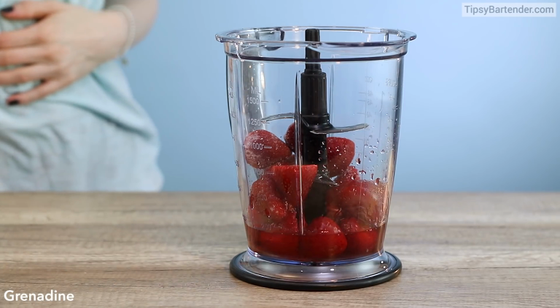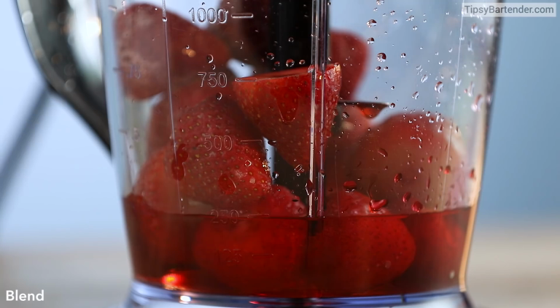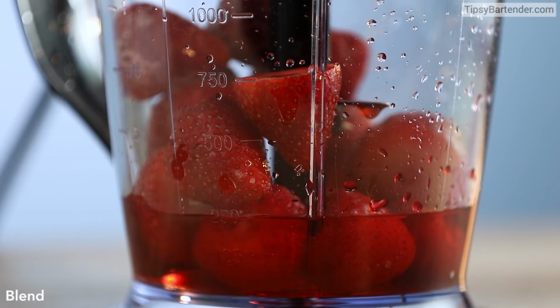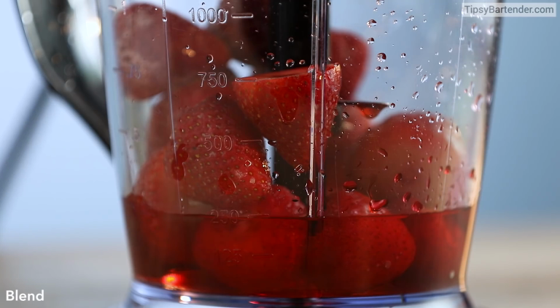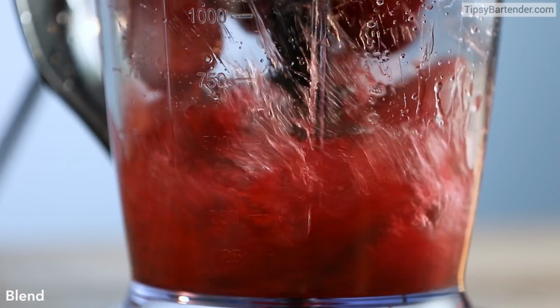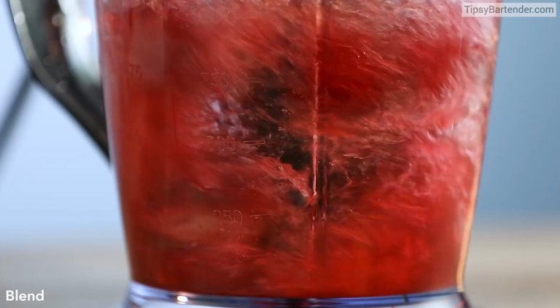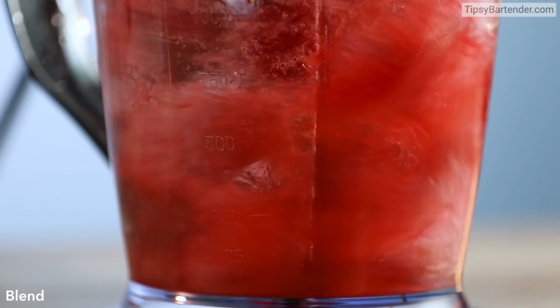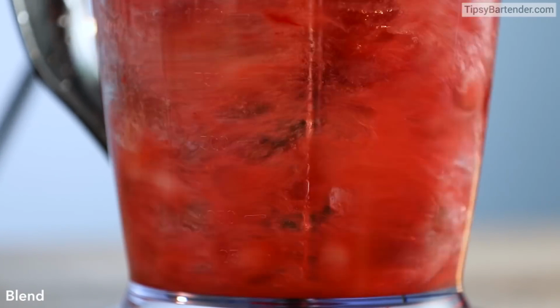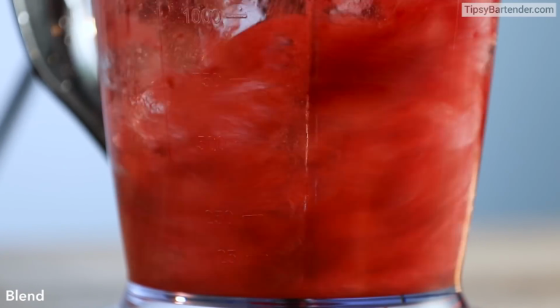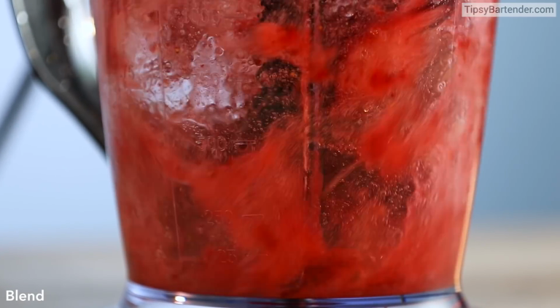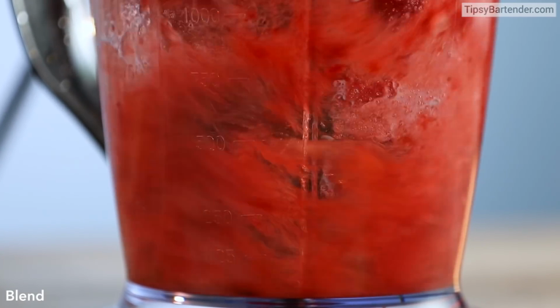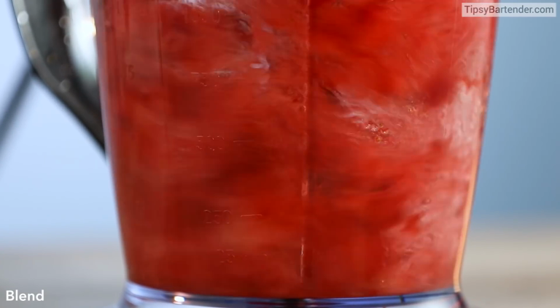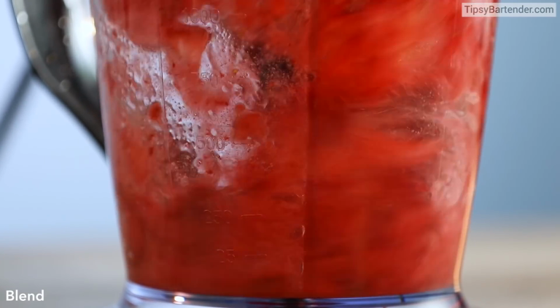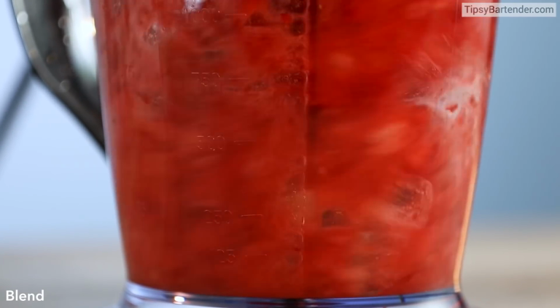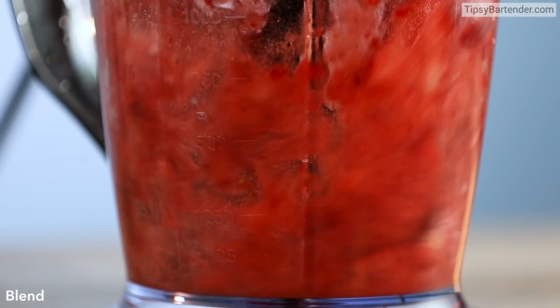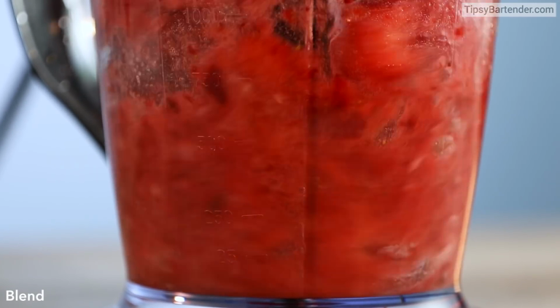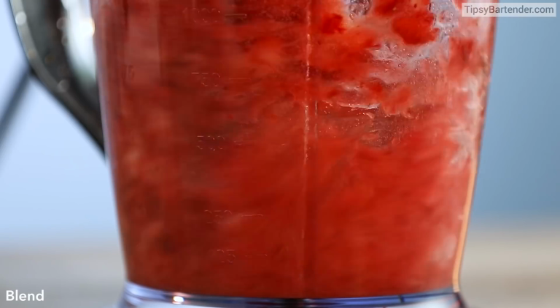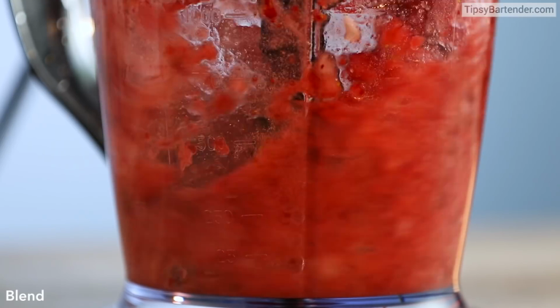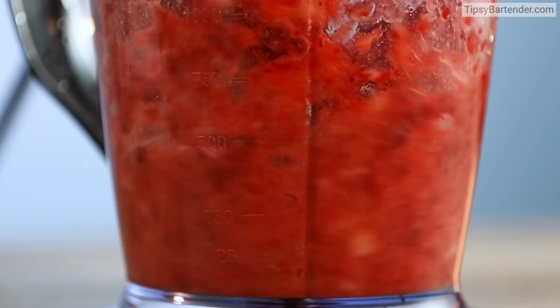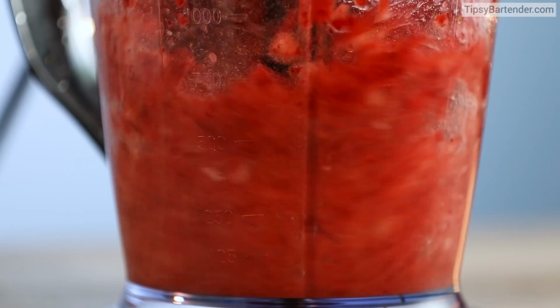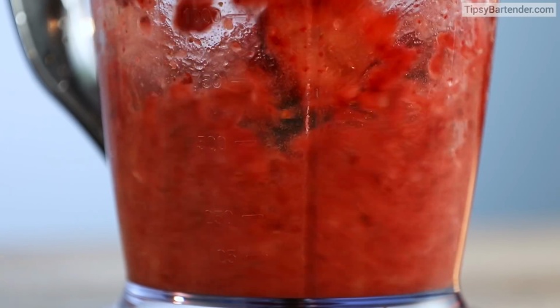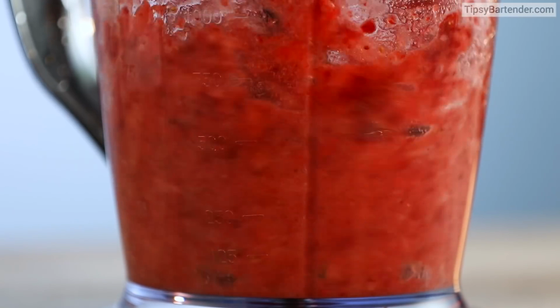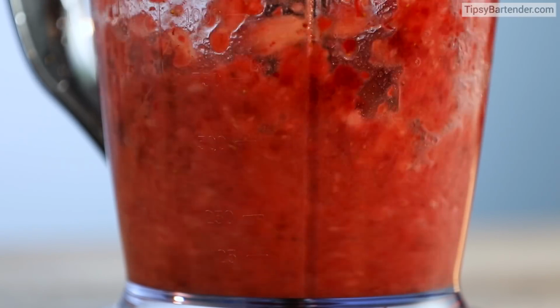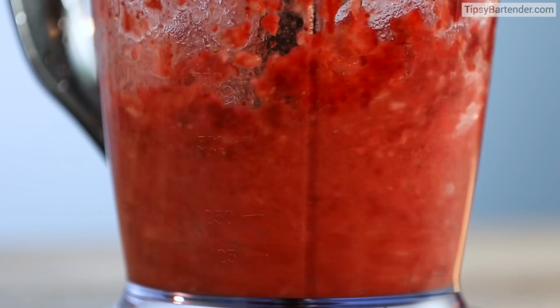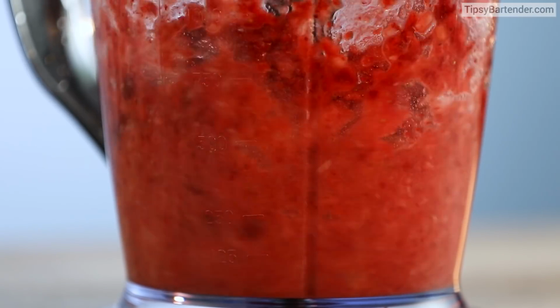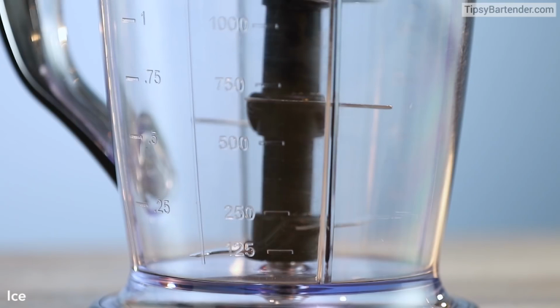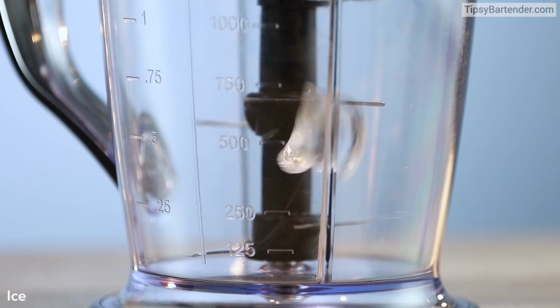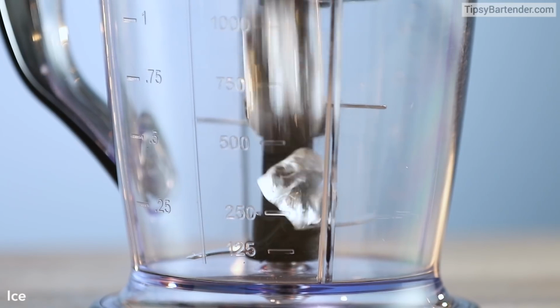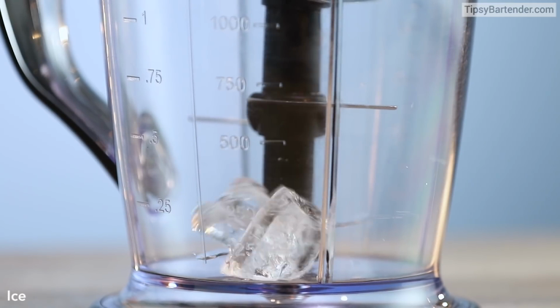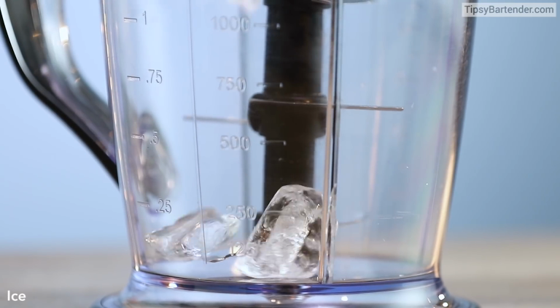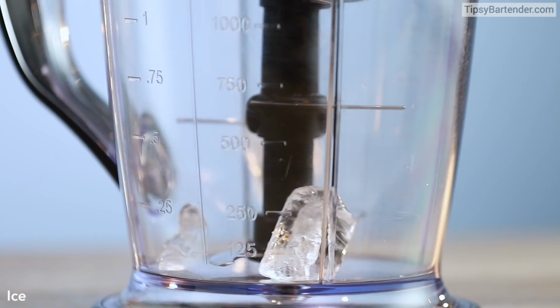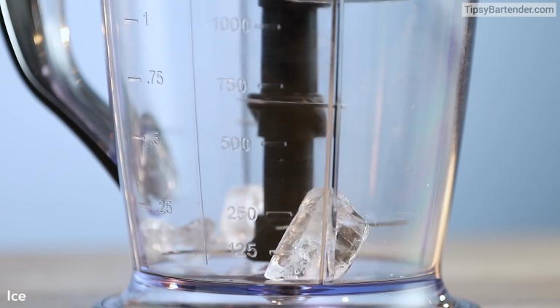I wonder, is grenadine from Grenada? I've been wondering that. Blend it up, guys. This is the first side.